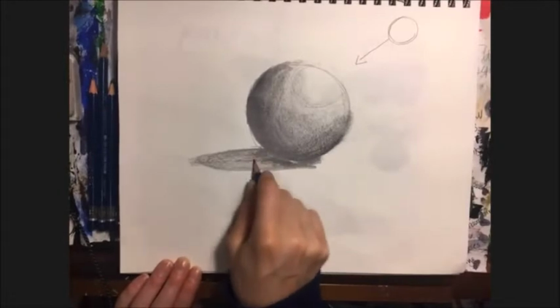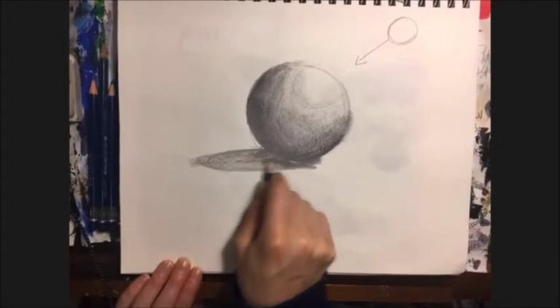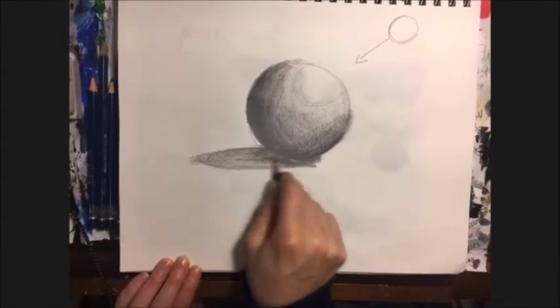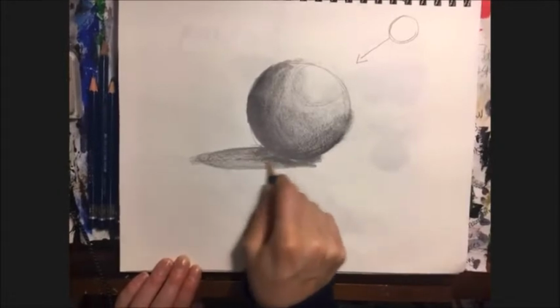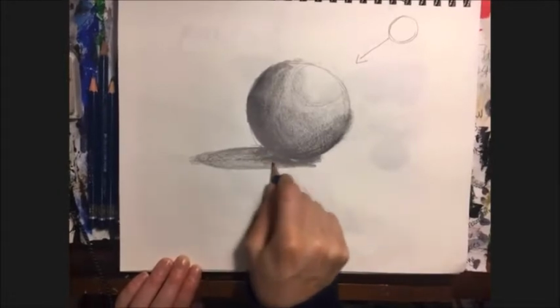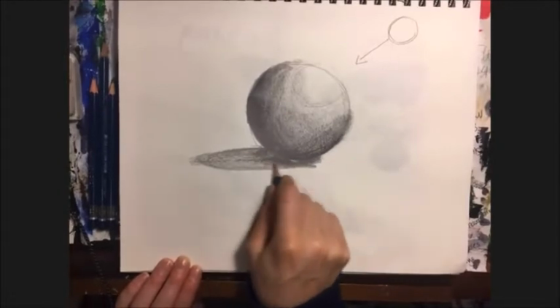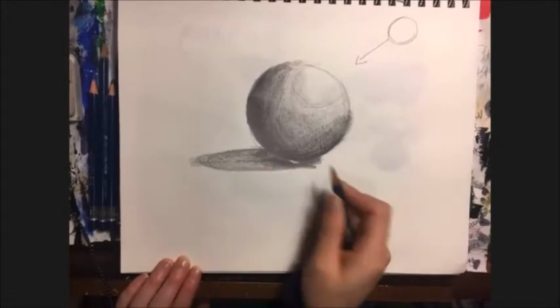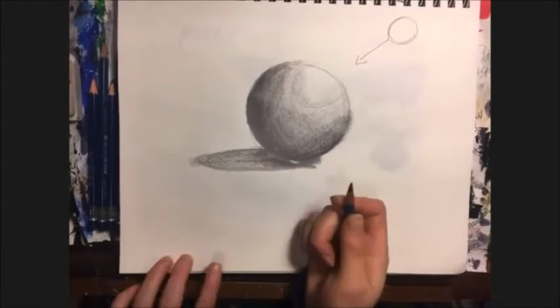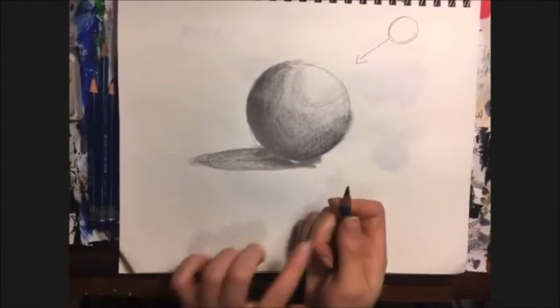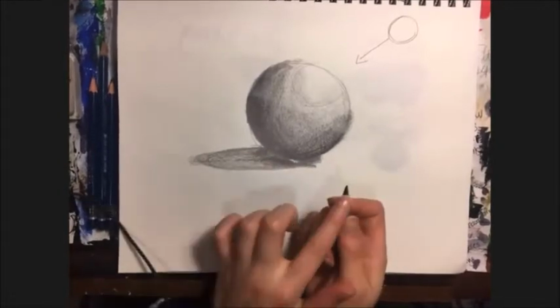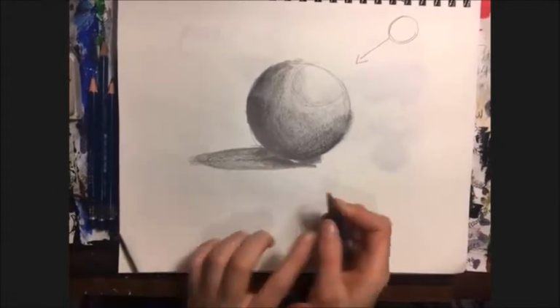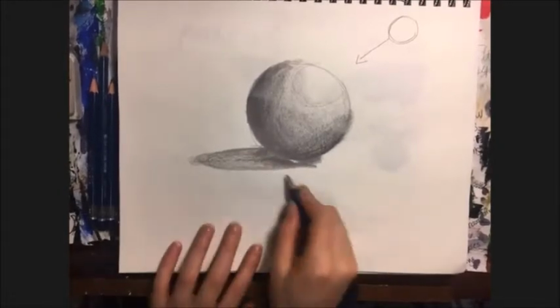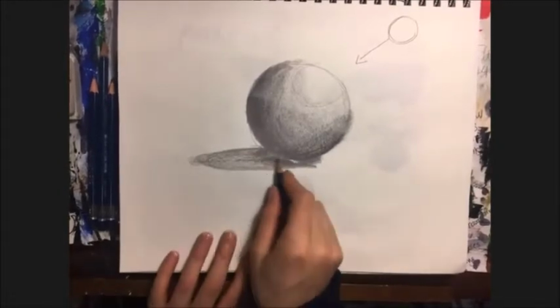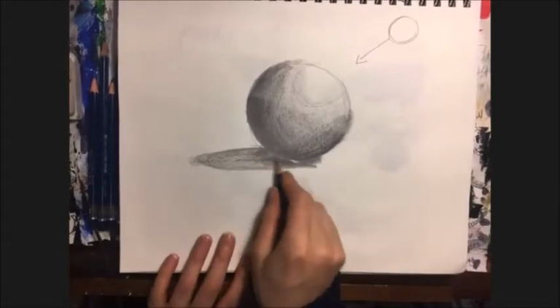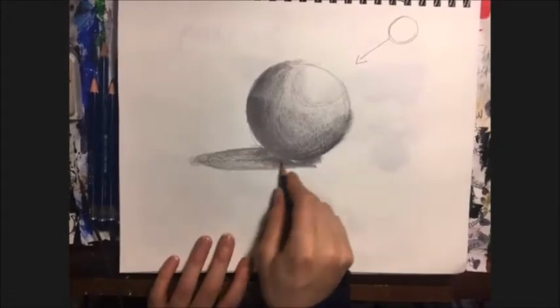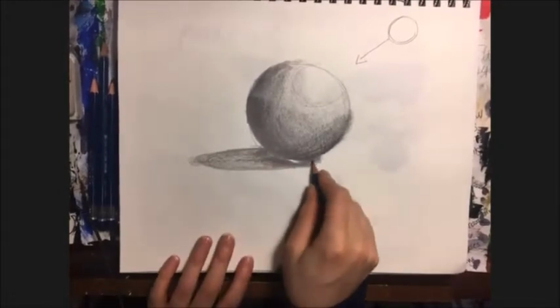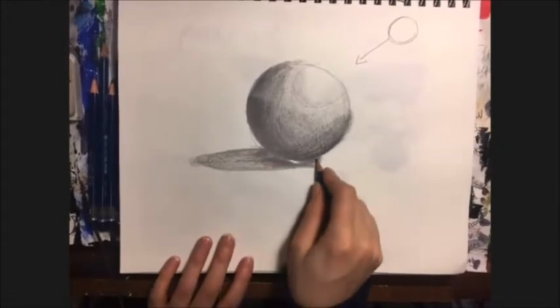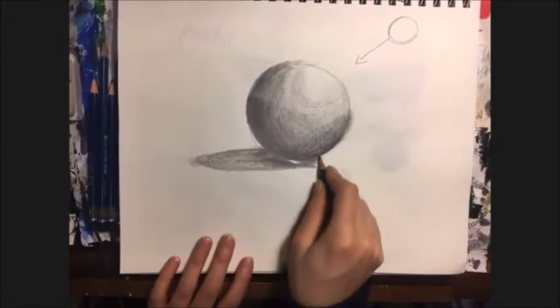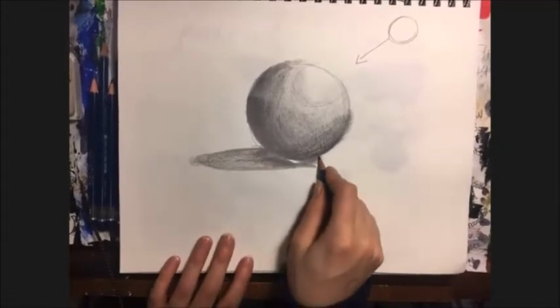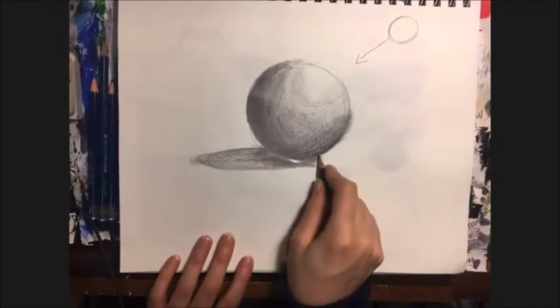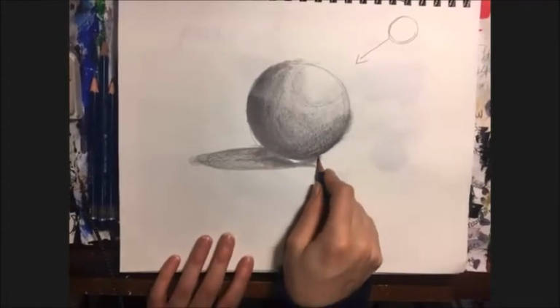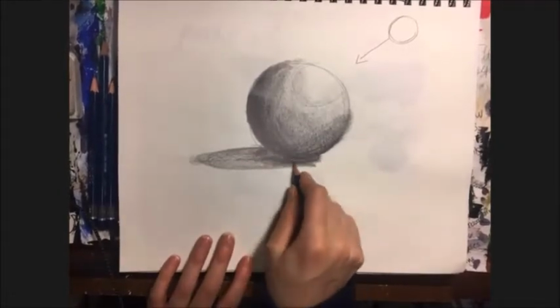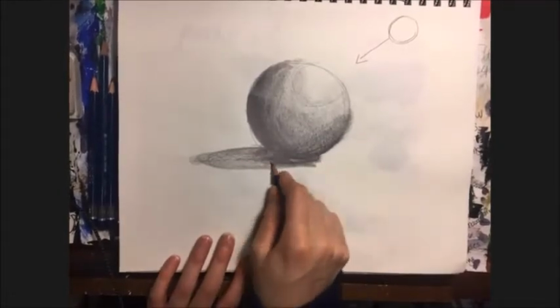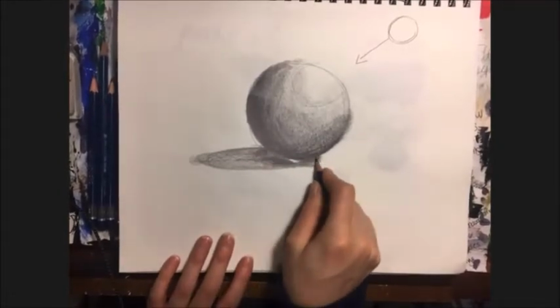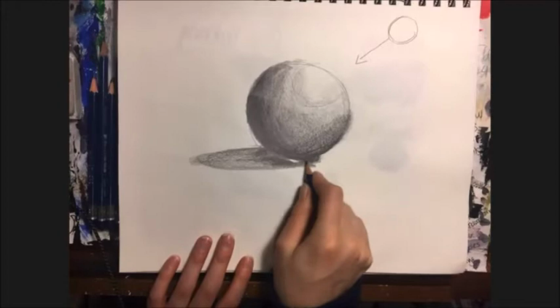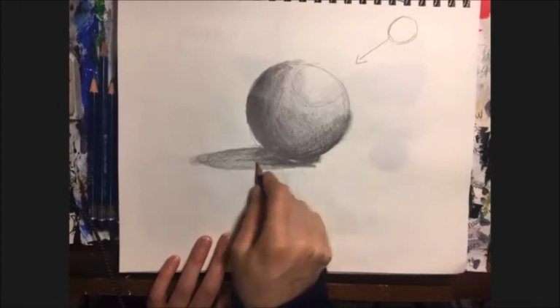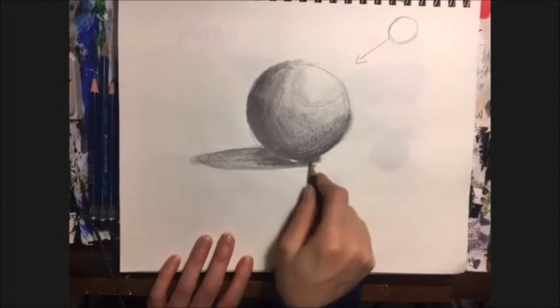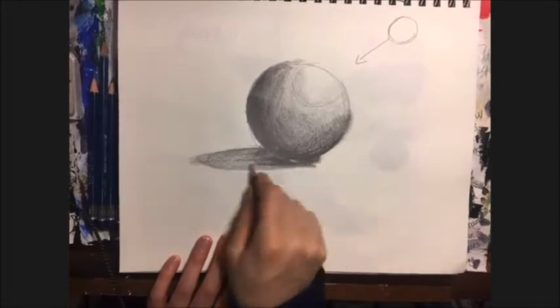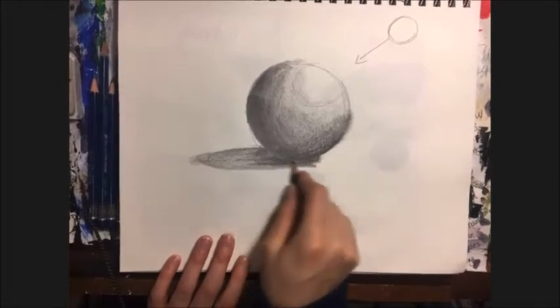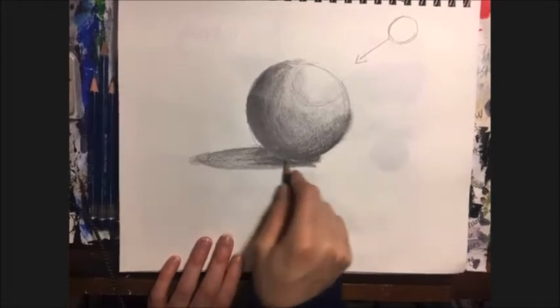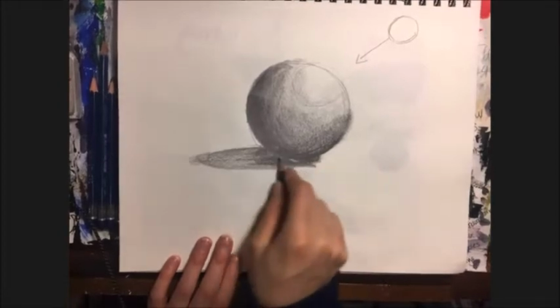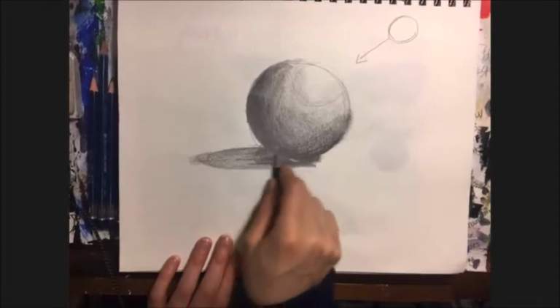I'm still kind of using the side of my pencil to shade and create this lovely shadow.